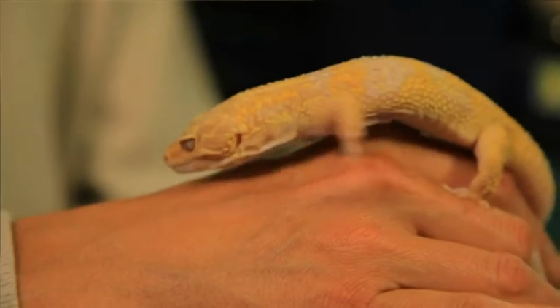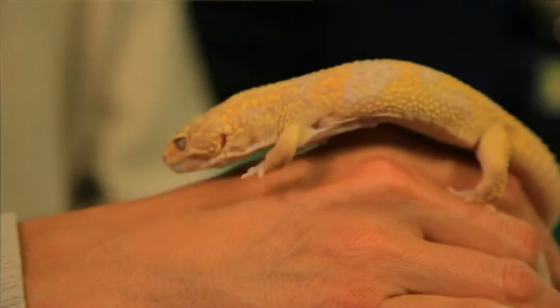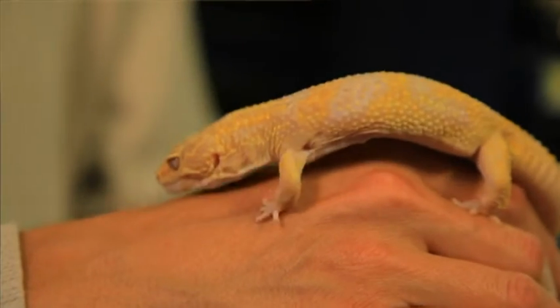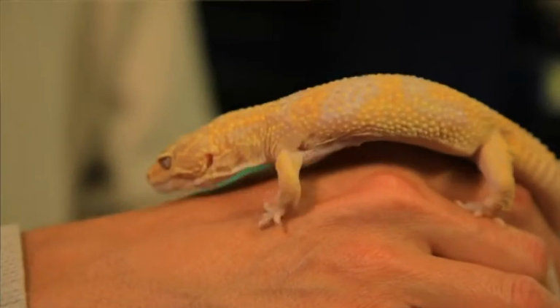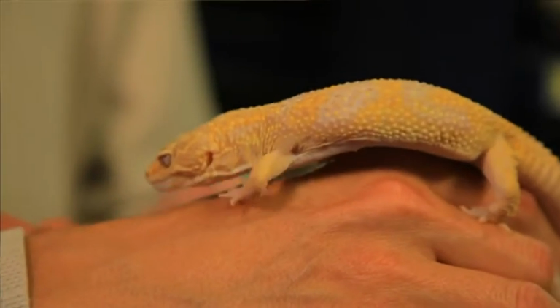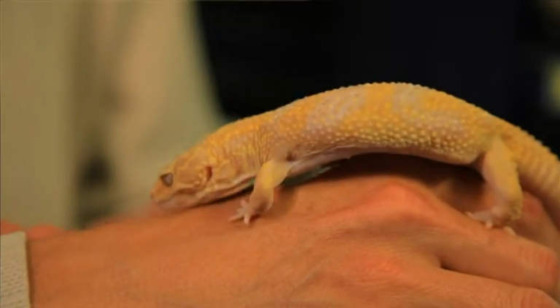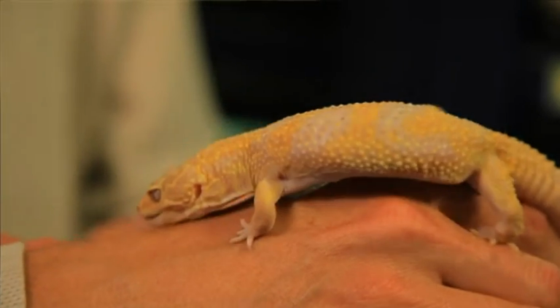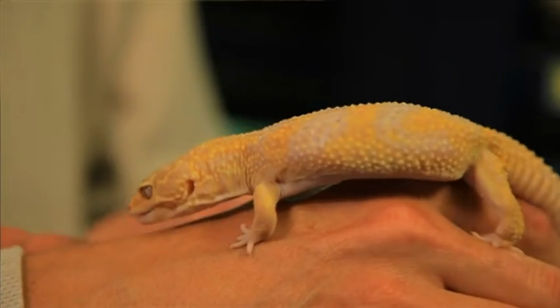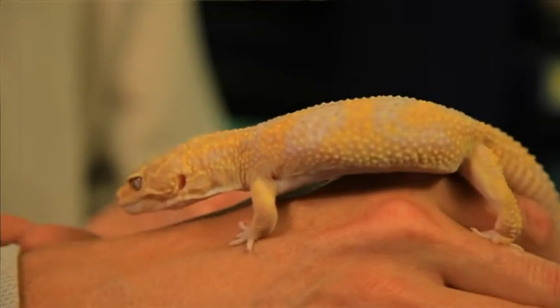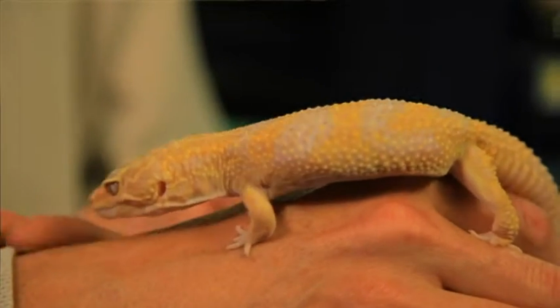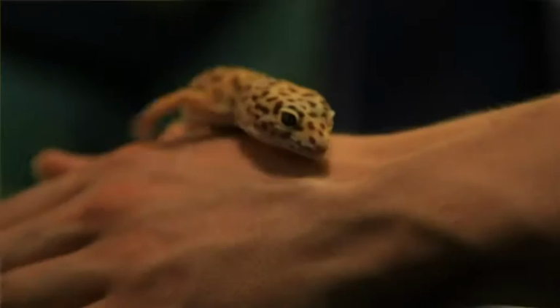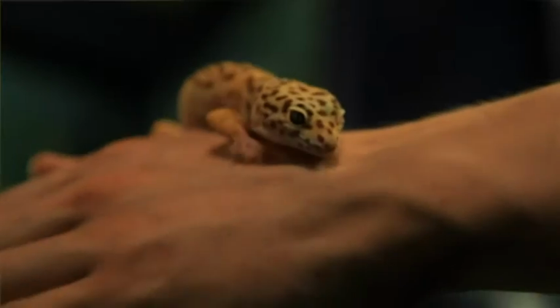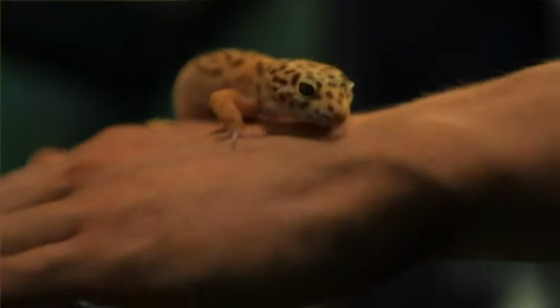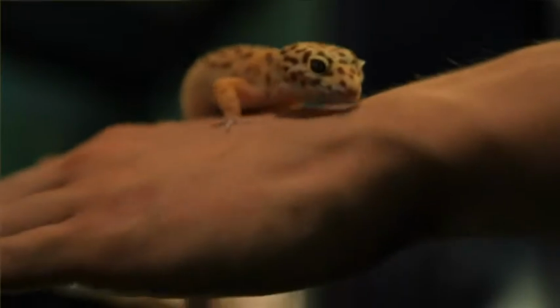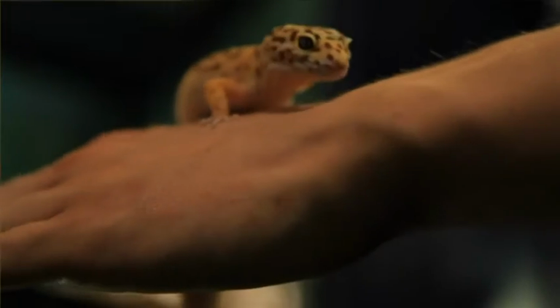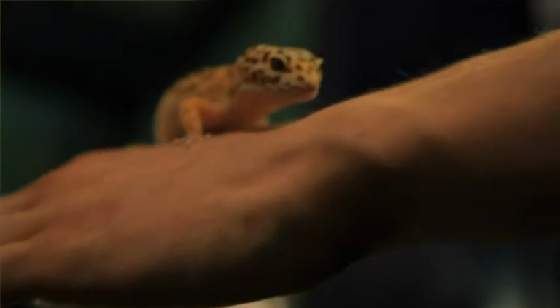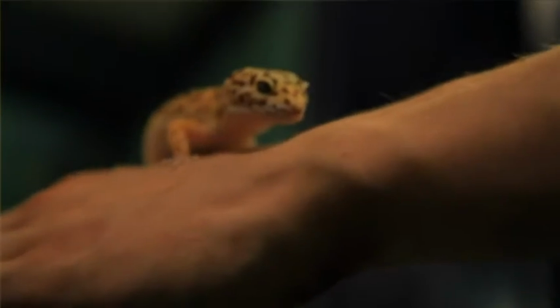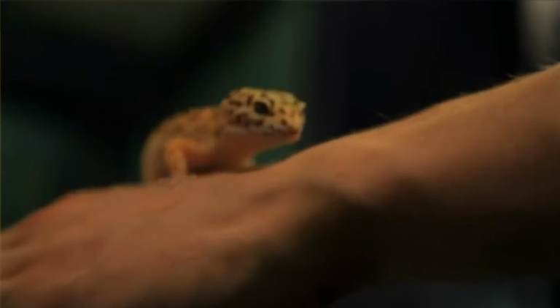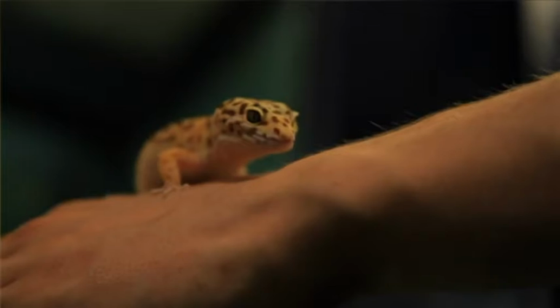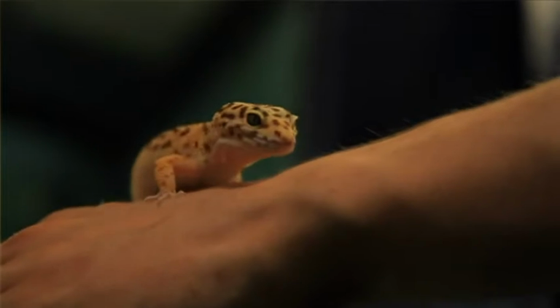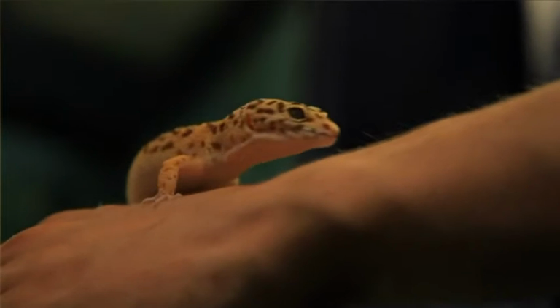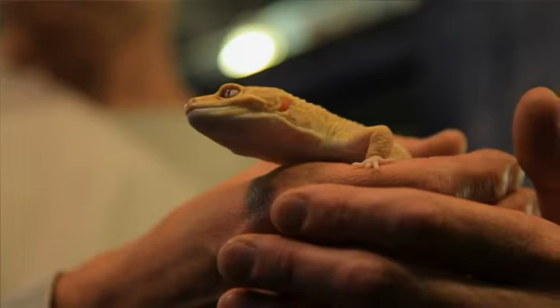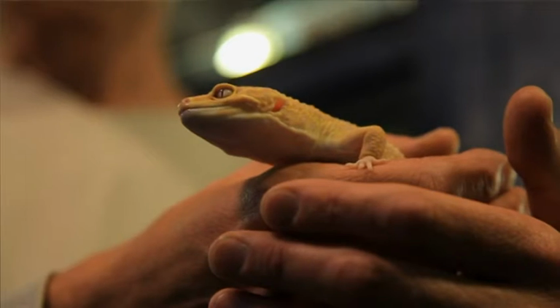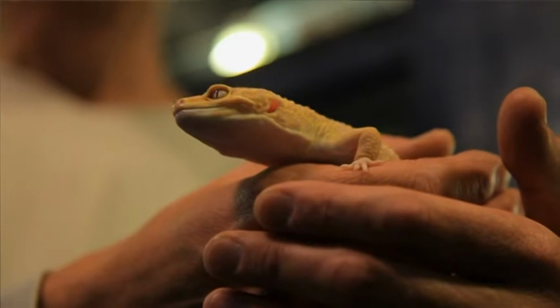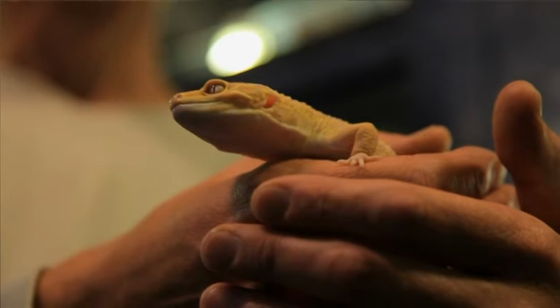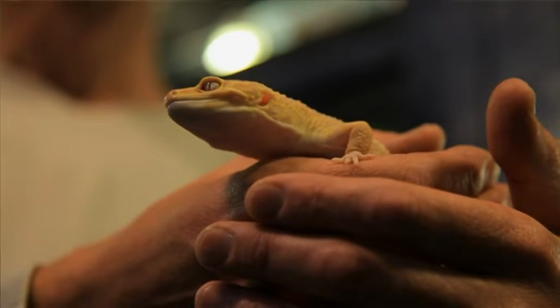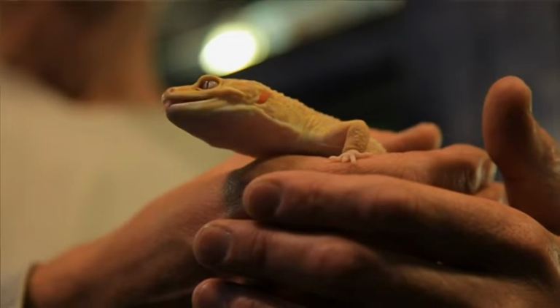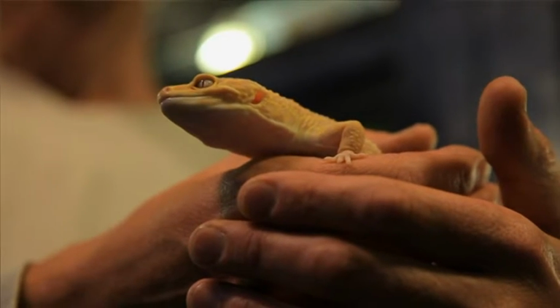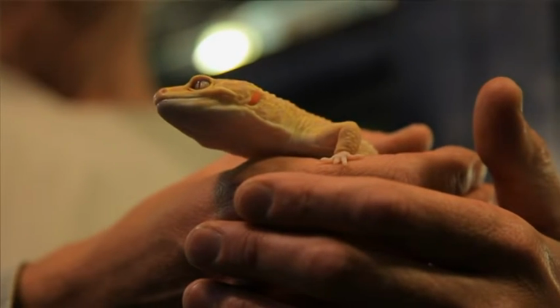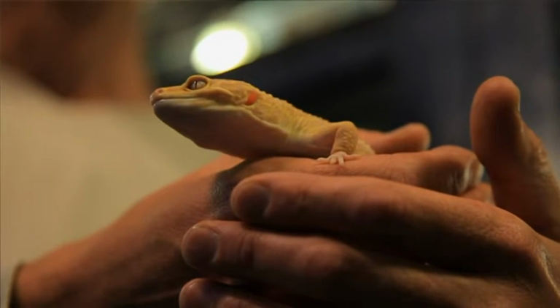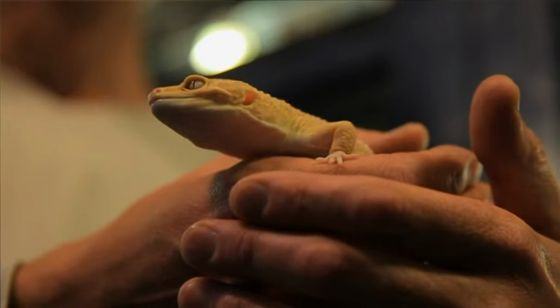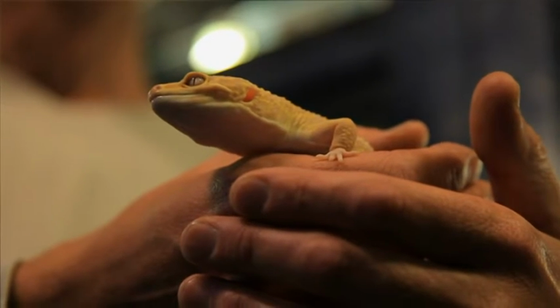Thanks very much for that, Jamie. It was a real pleasure. And I hope you've enjoyed meeting some of Scotland's cold-blooded beasties as much as I have.